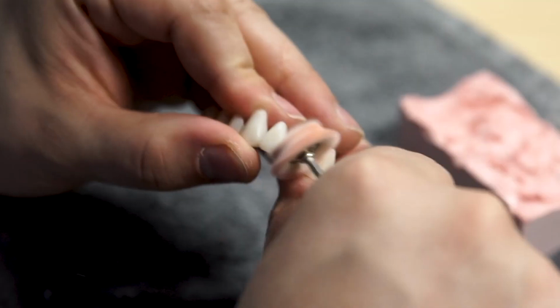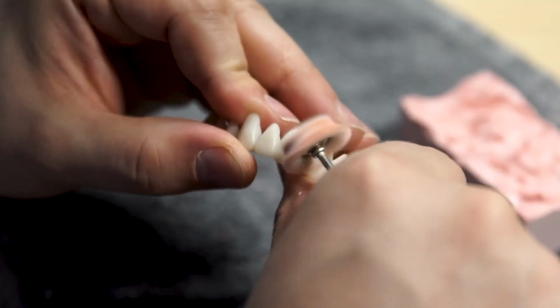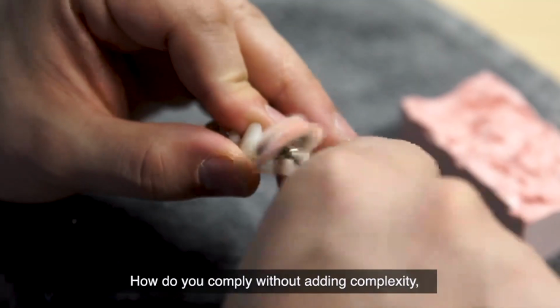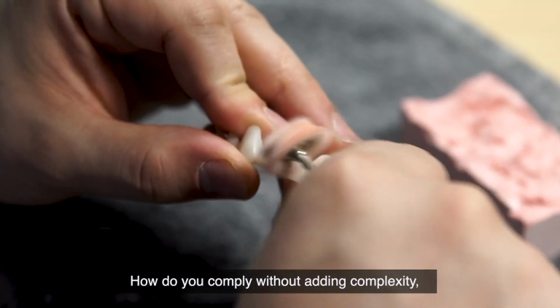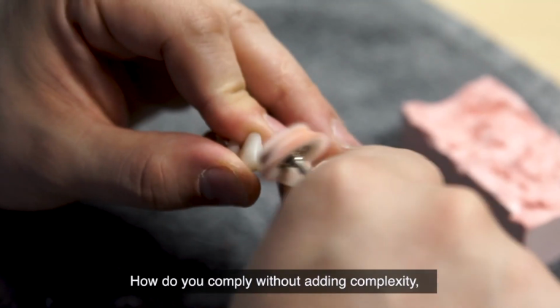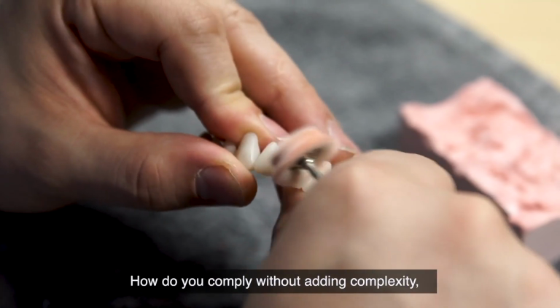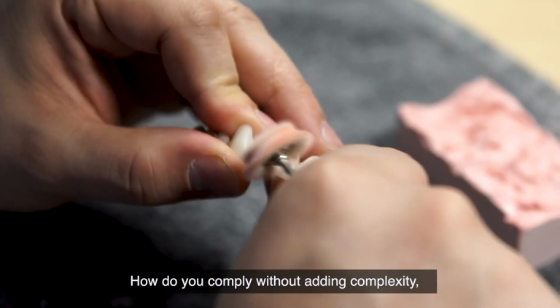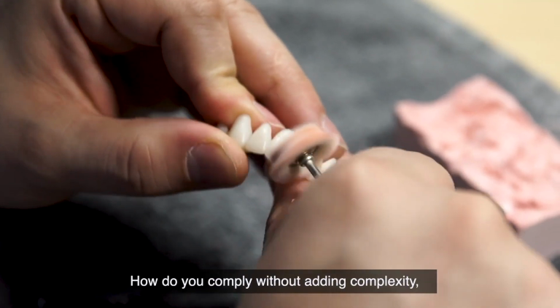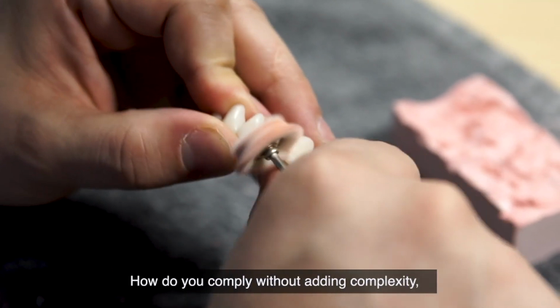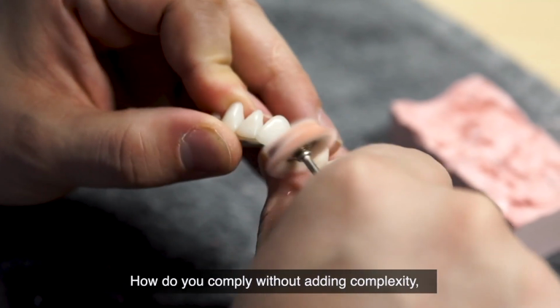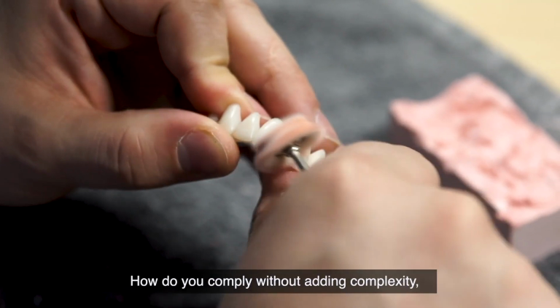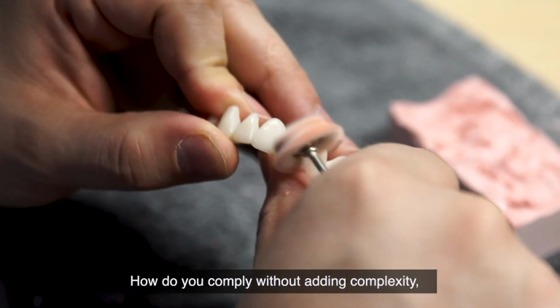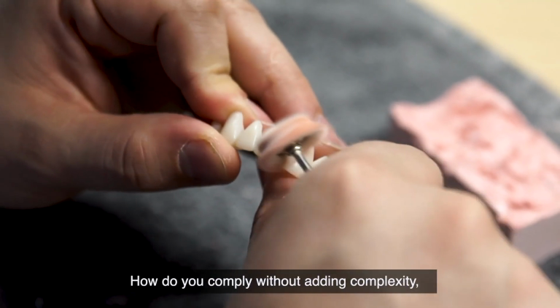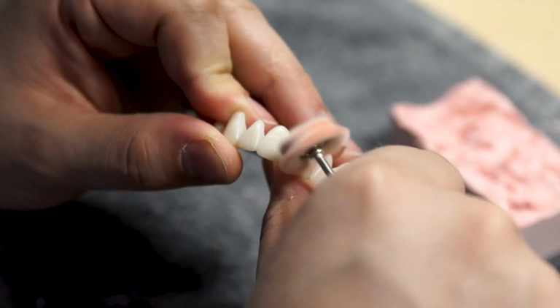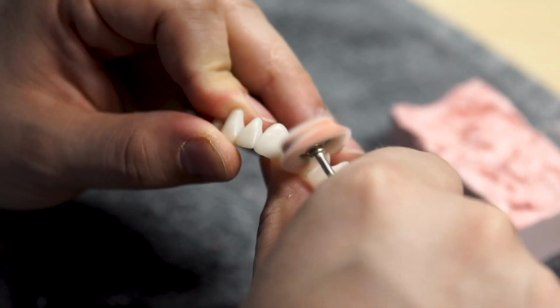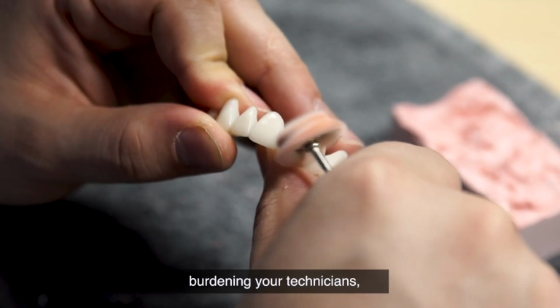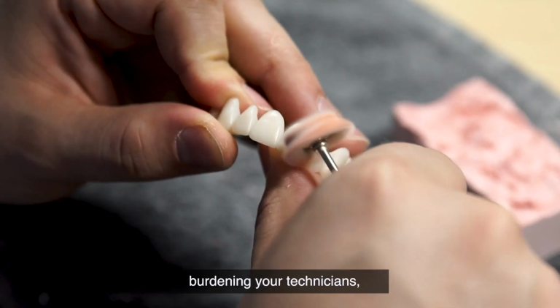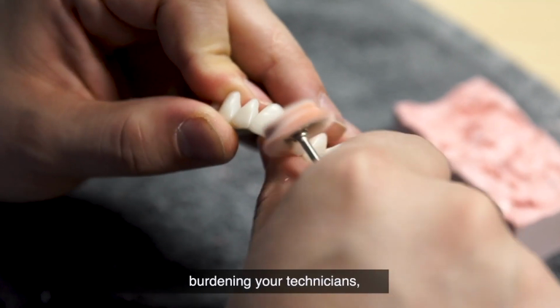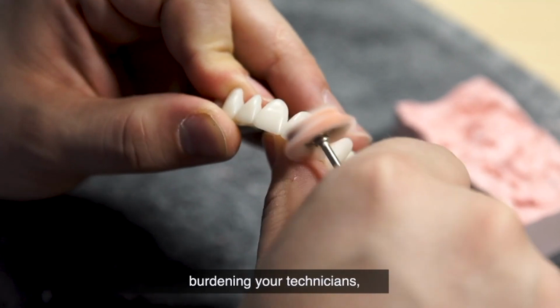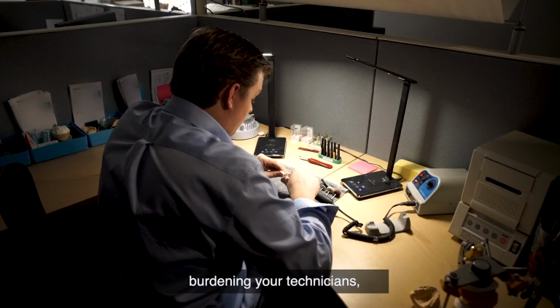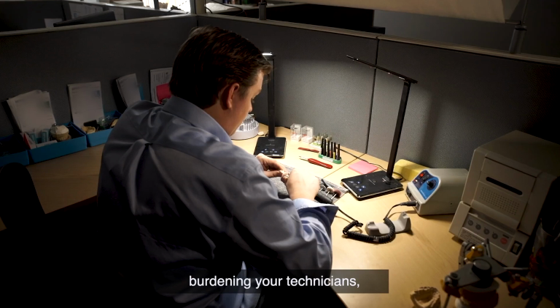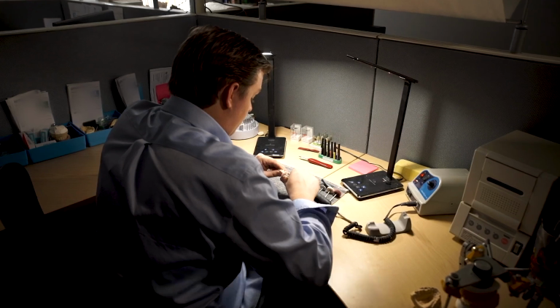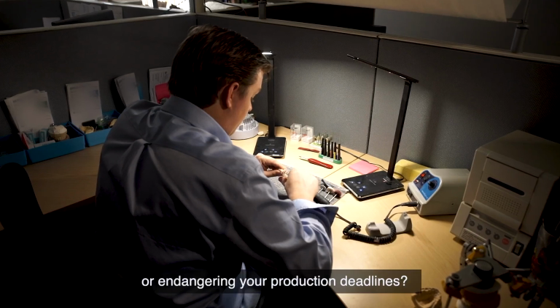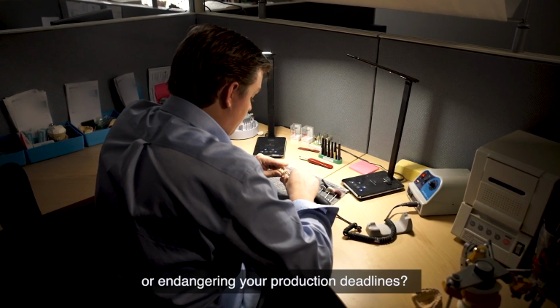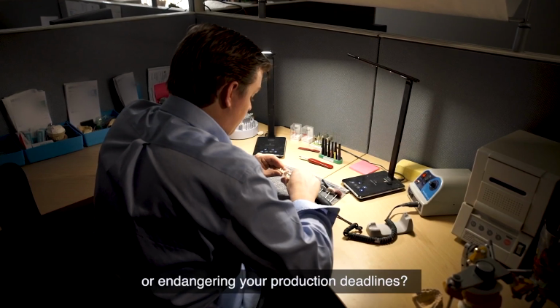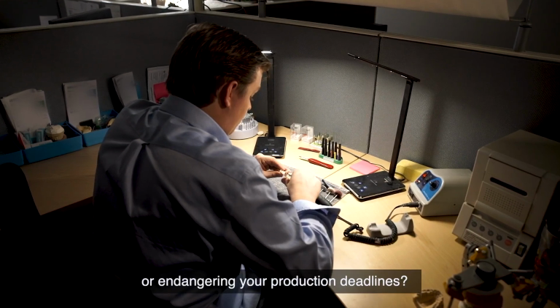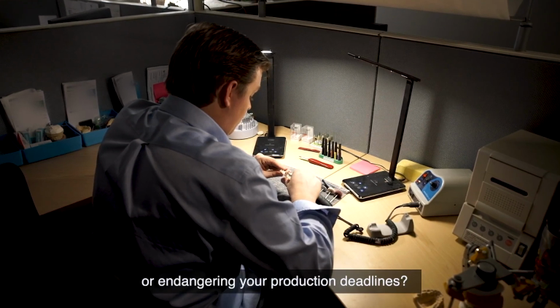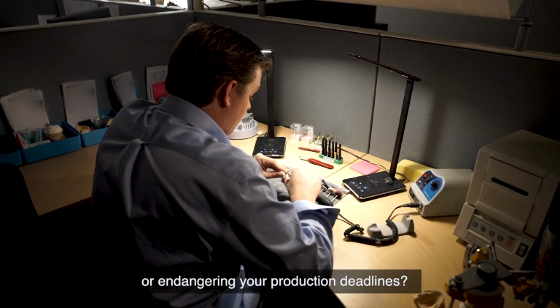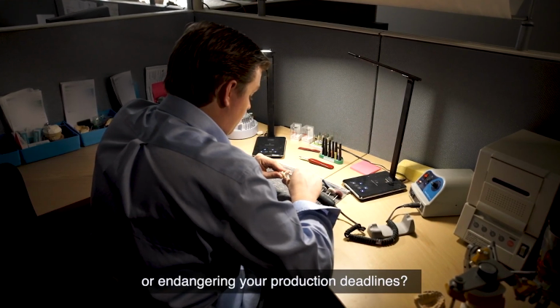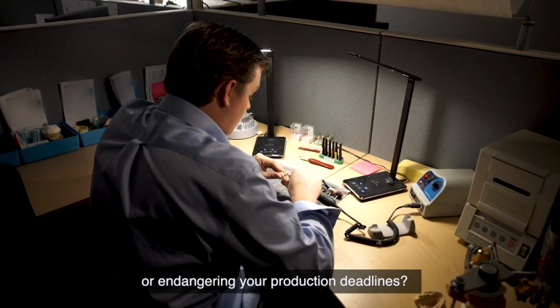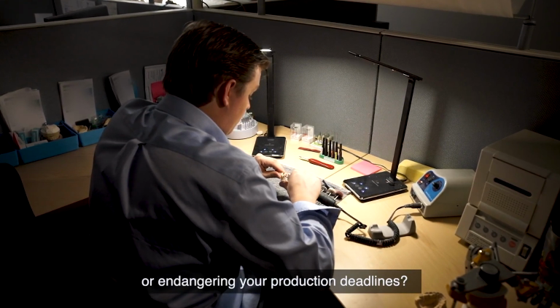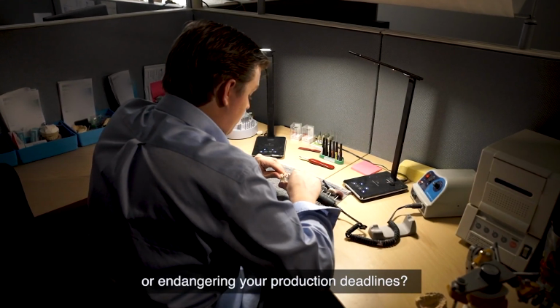How do you comply without adding complexity, burdening your technicians, or endangering your production deadlines?